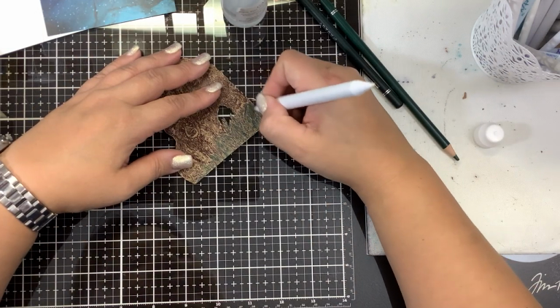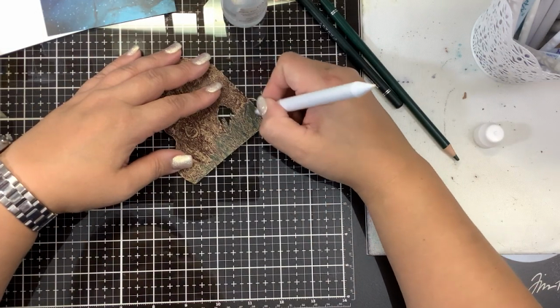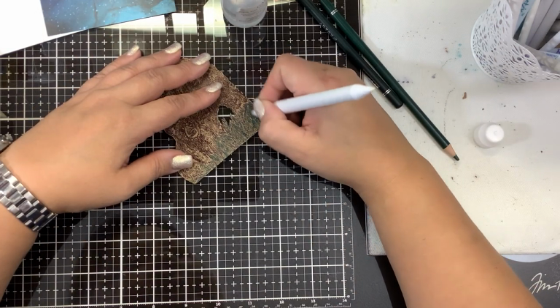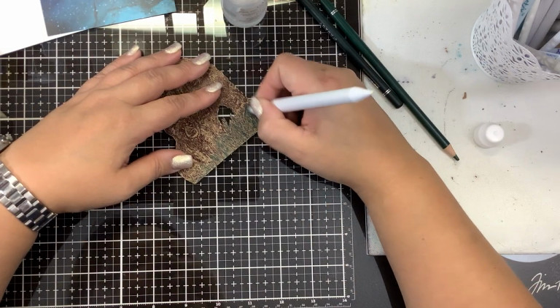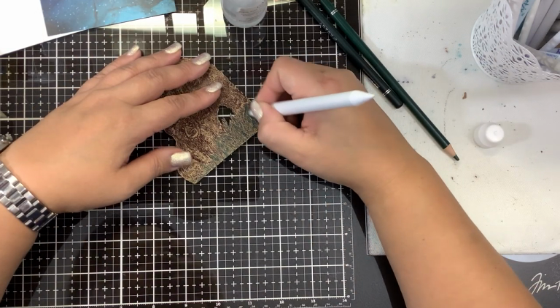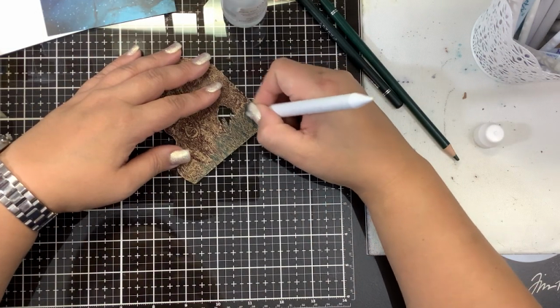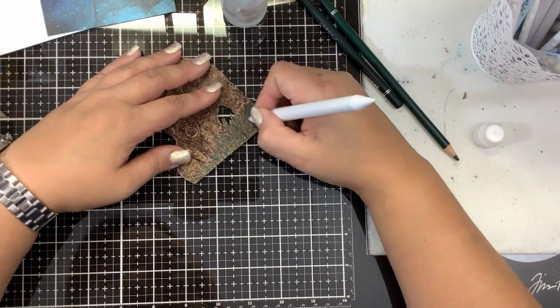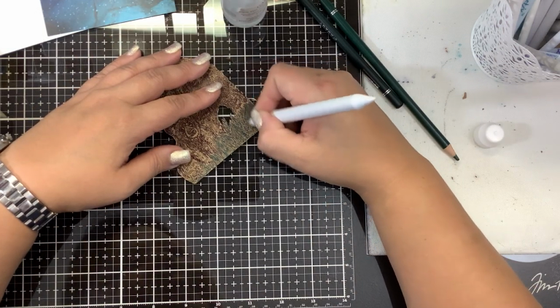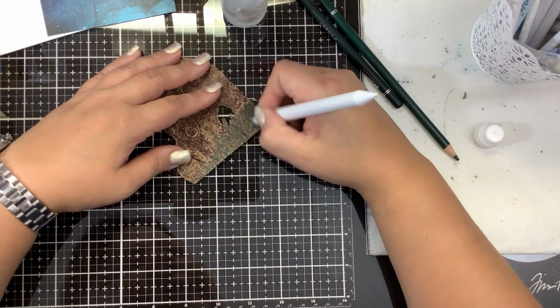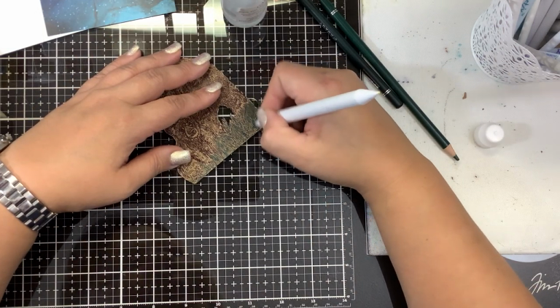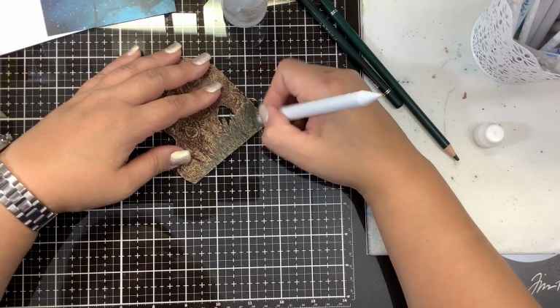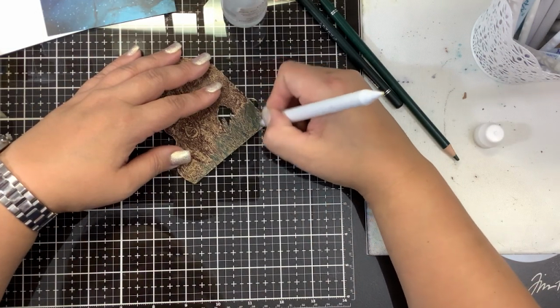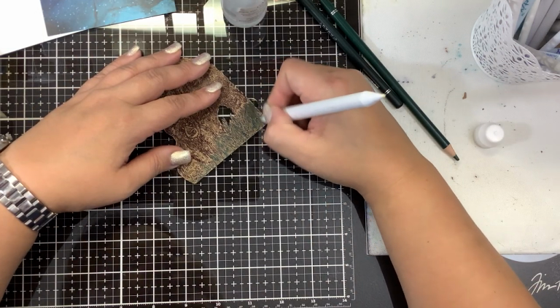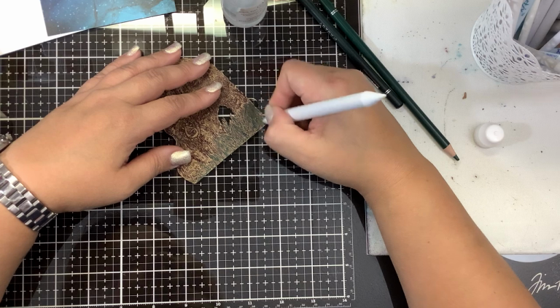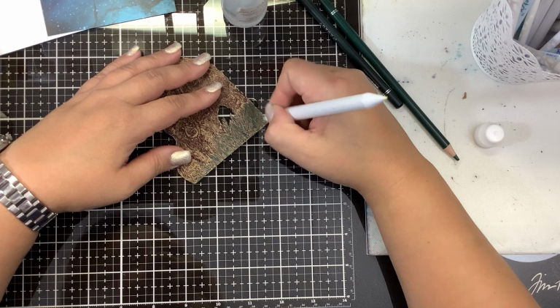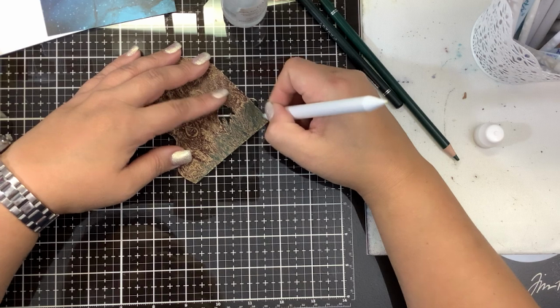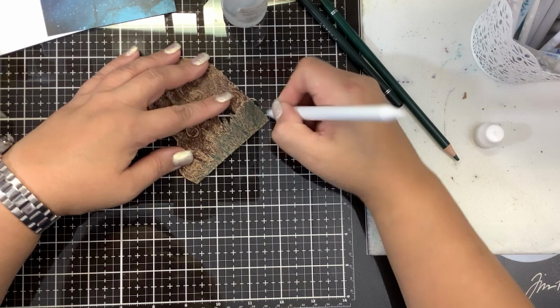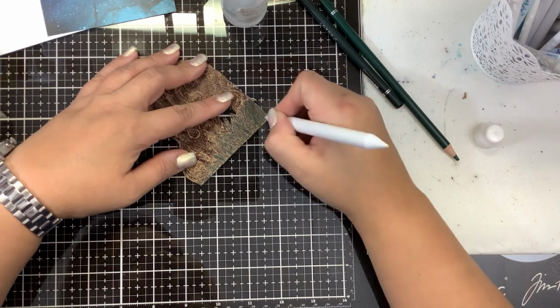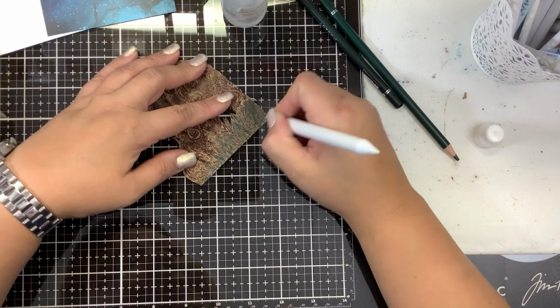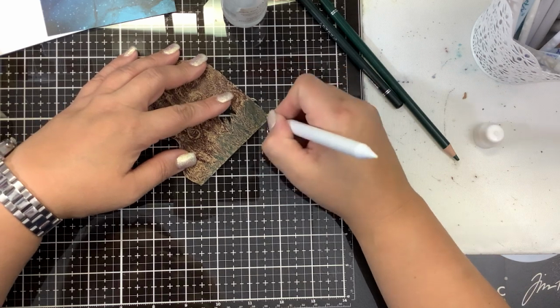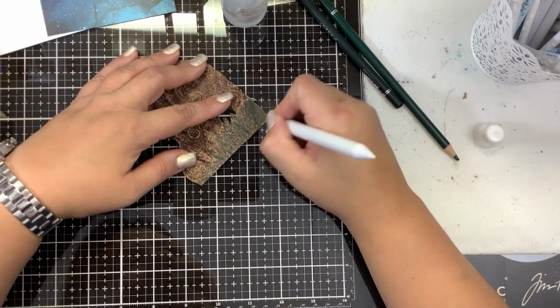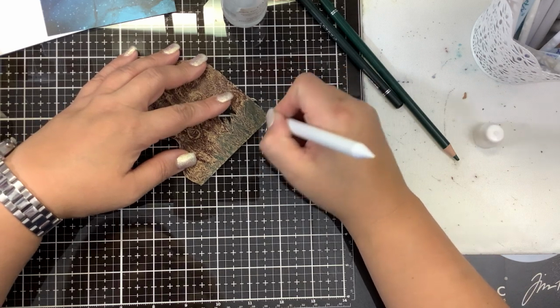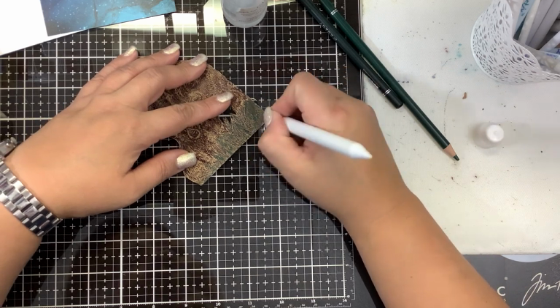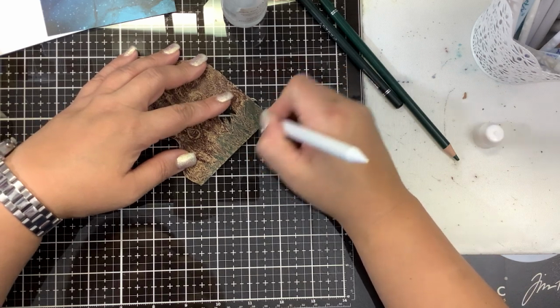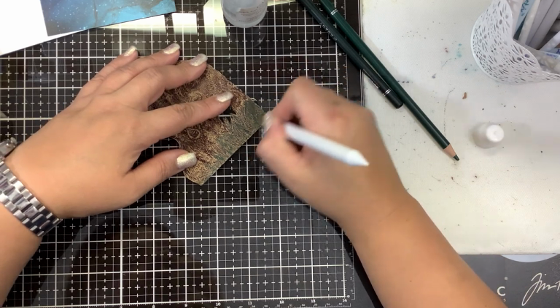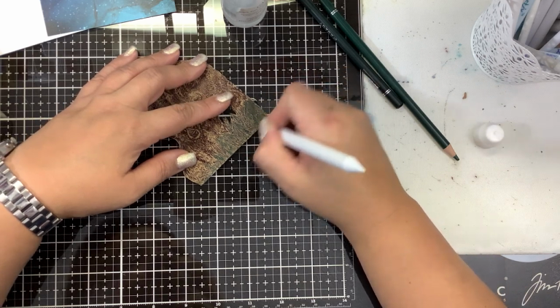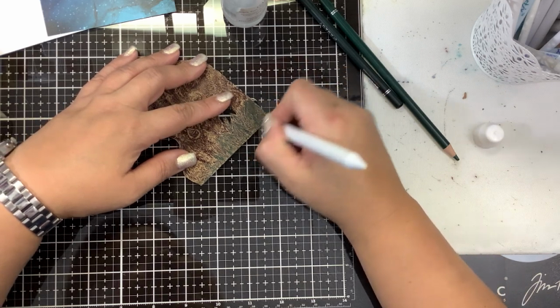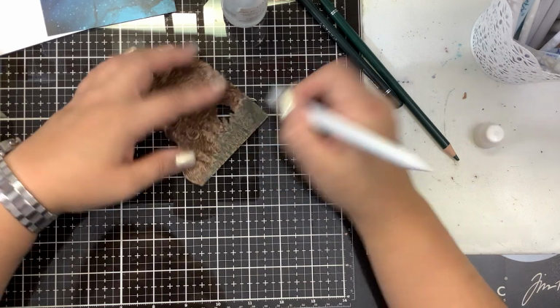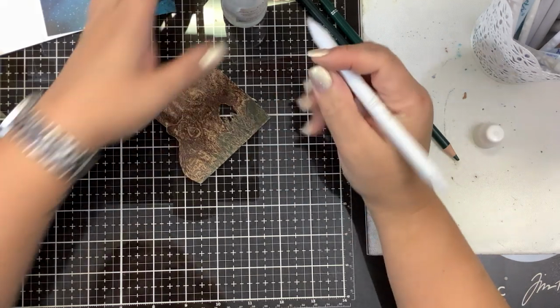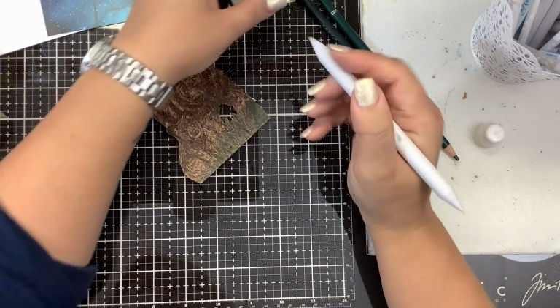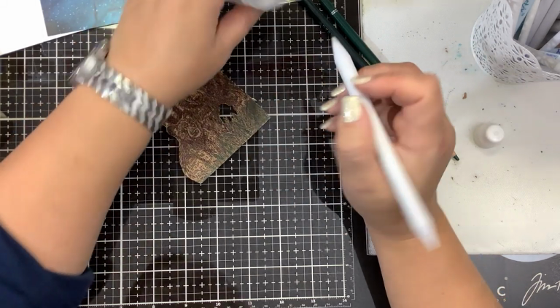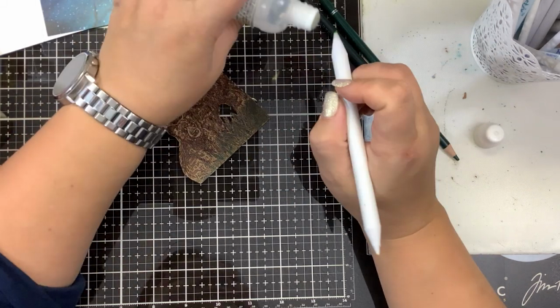Let's see if we can get some Gamsol to melt that down a little bit and blend it. Oh yeah, here we go. Now this is coming together. I love it when an idea comes together. I just wasn't happy with the other card that I had made — I mean, it wasn't a bad card, but I just kept thinking I can do better than that.